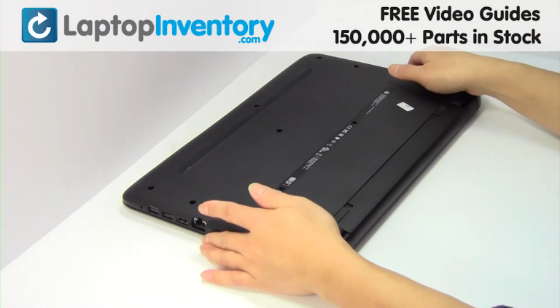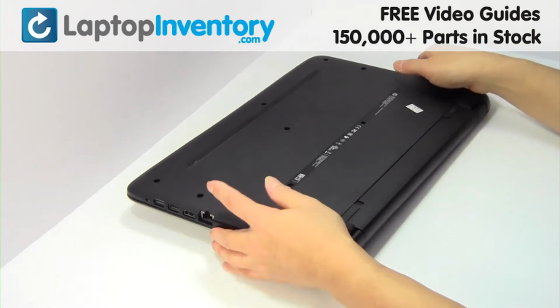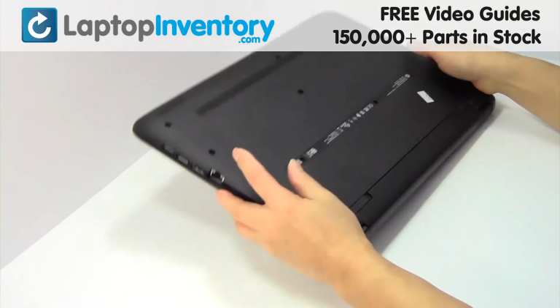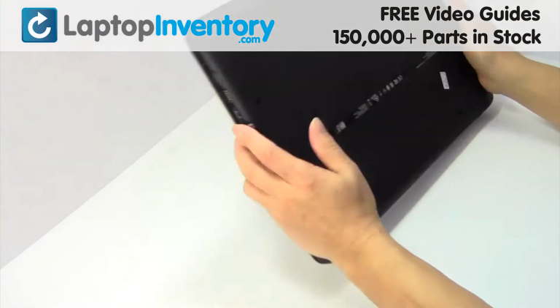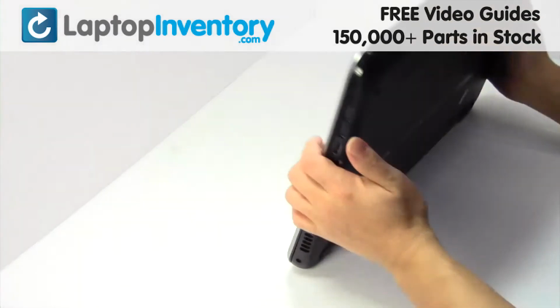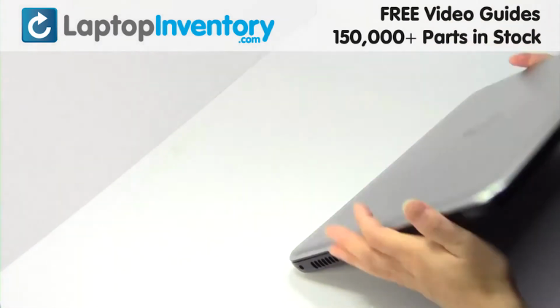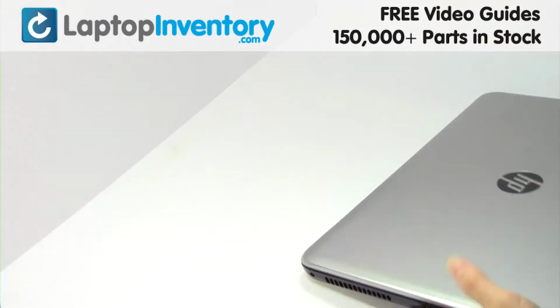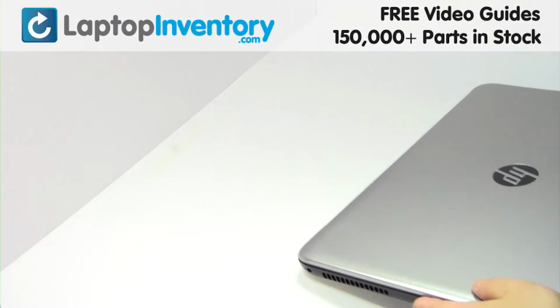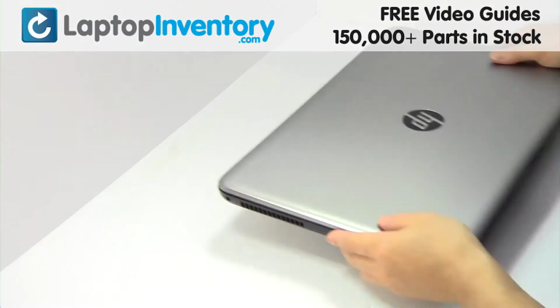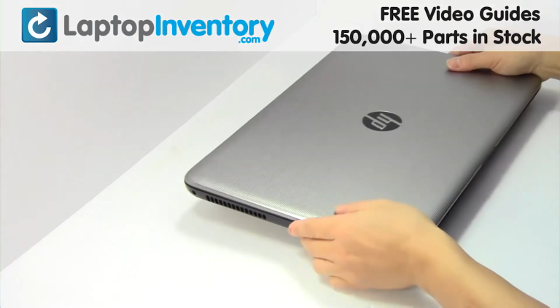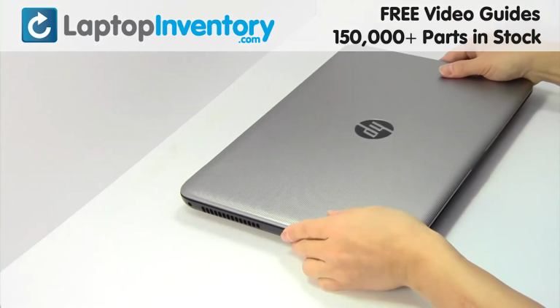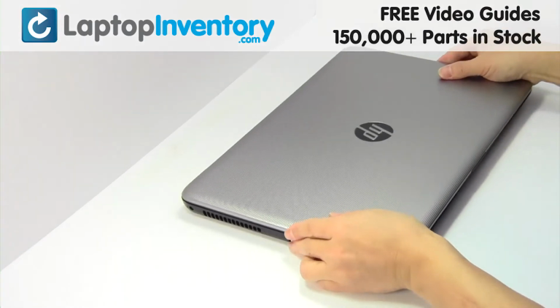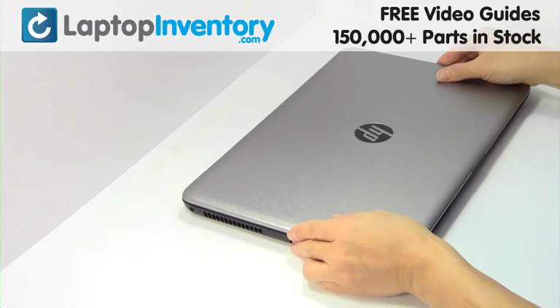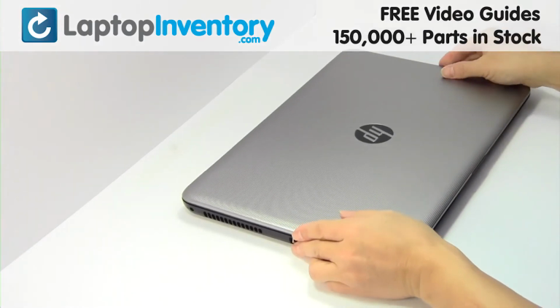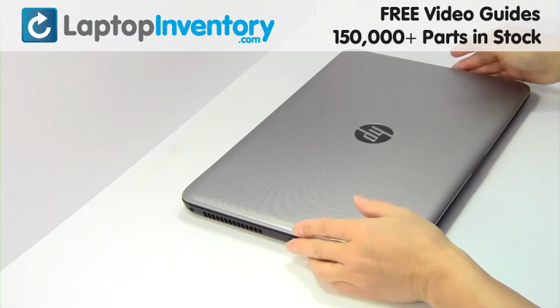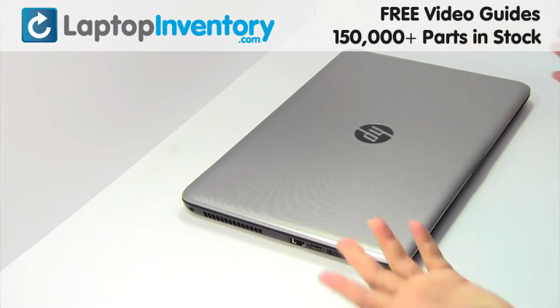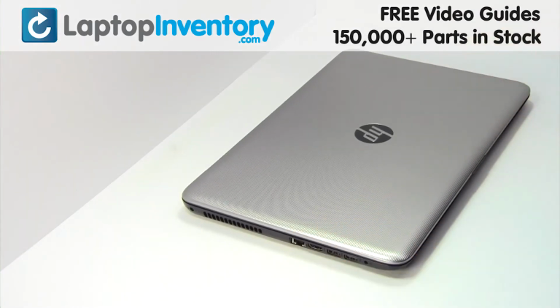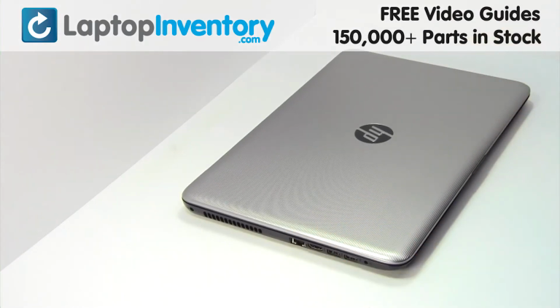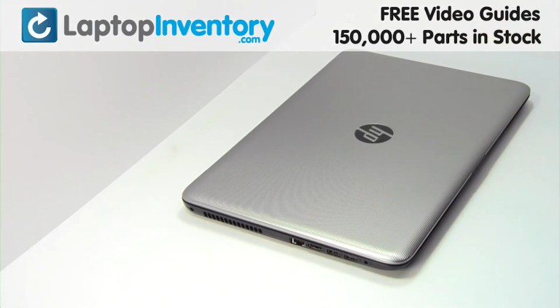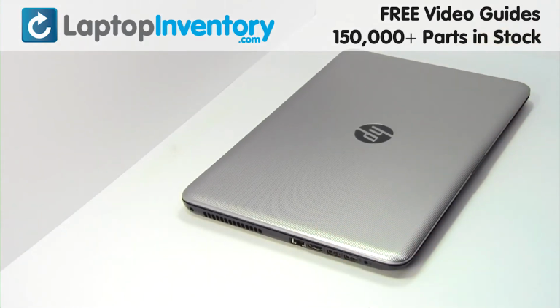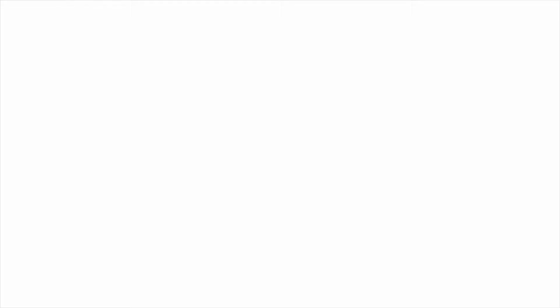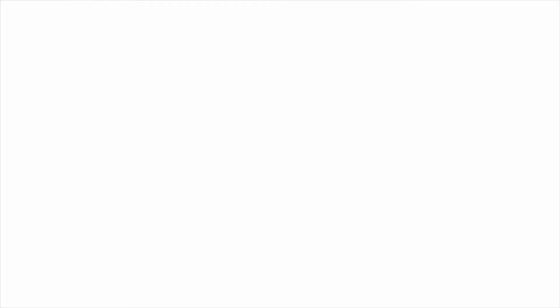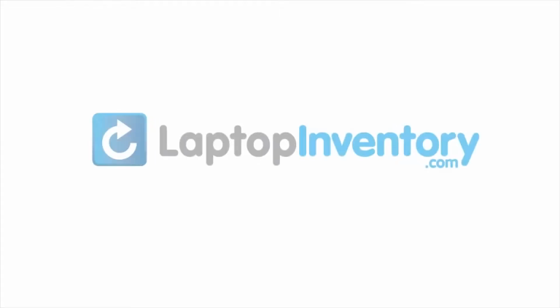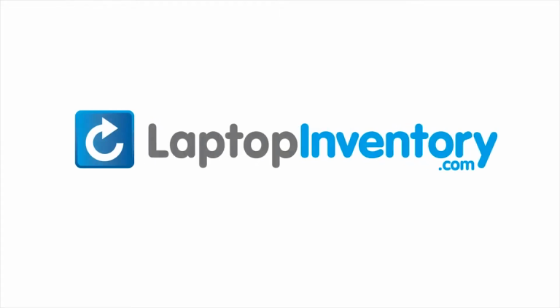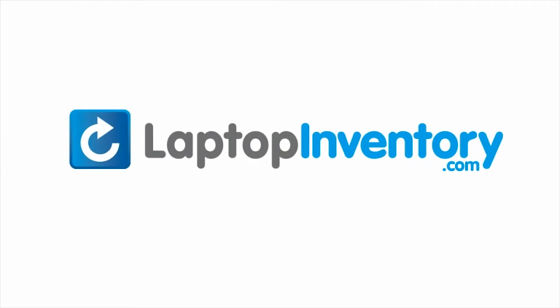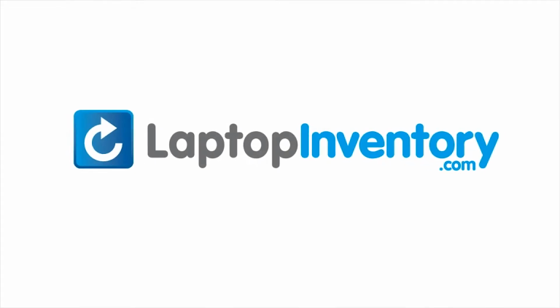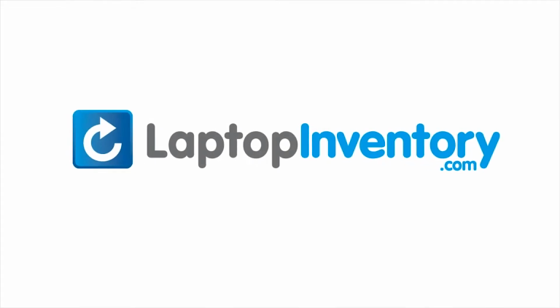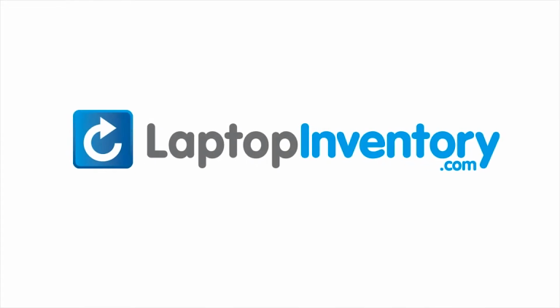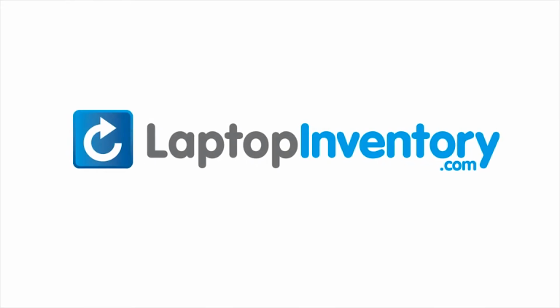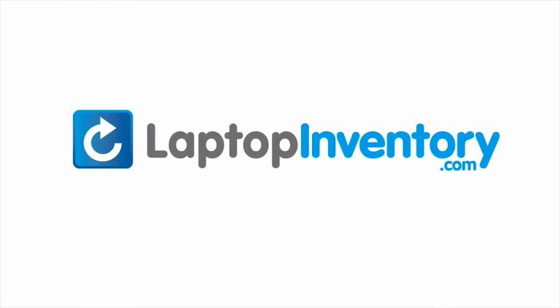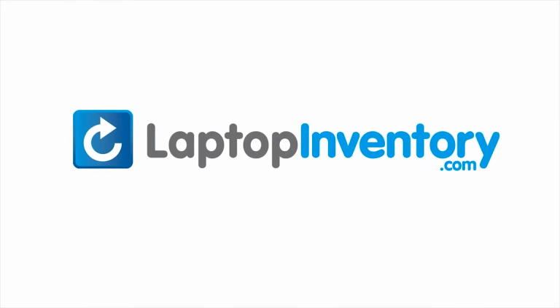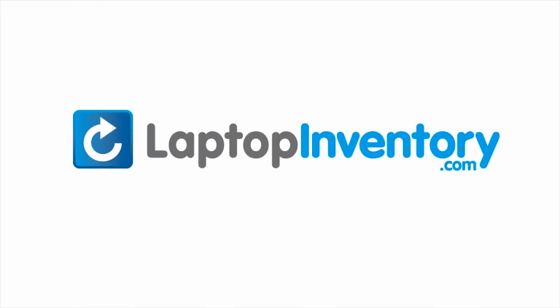That's all. You just installed new laptop memory. LaptopInventory.com, your source for laptop parts.